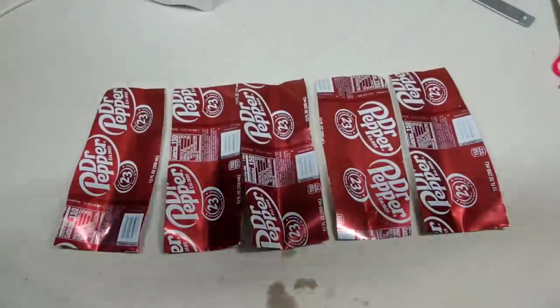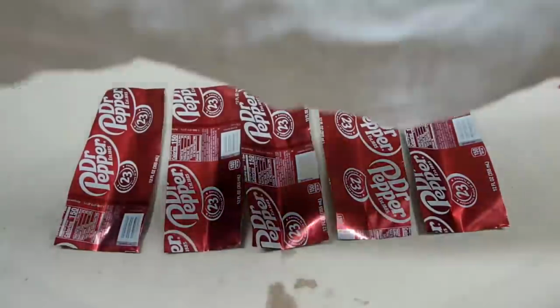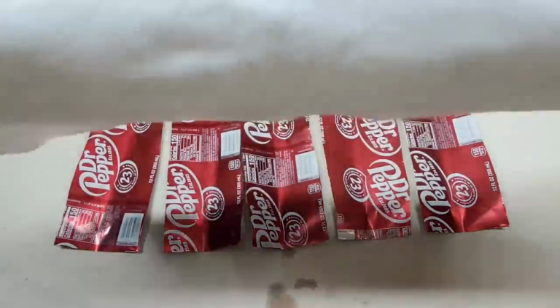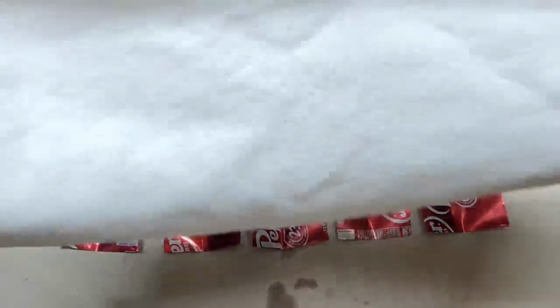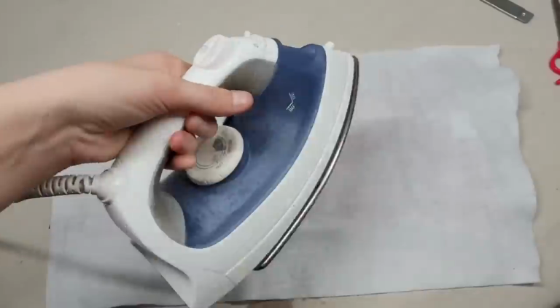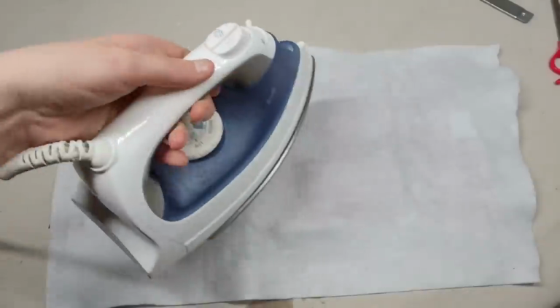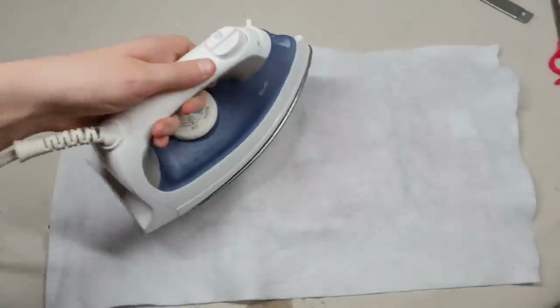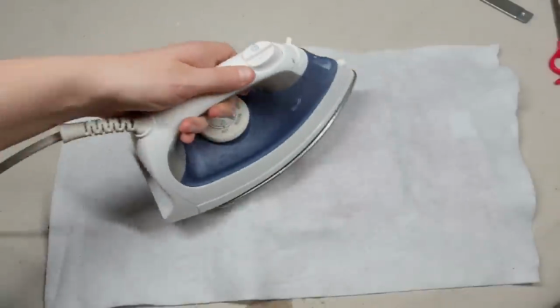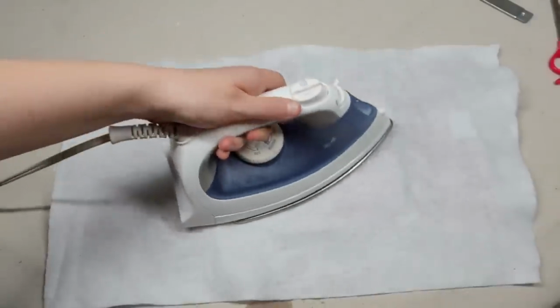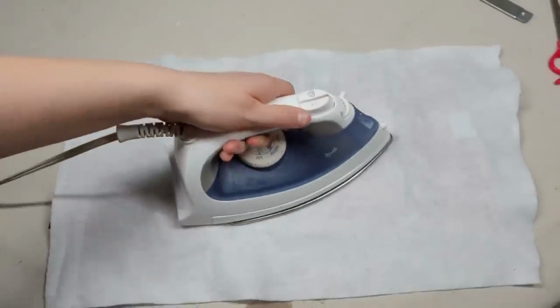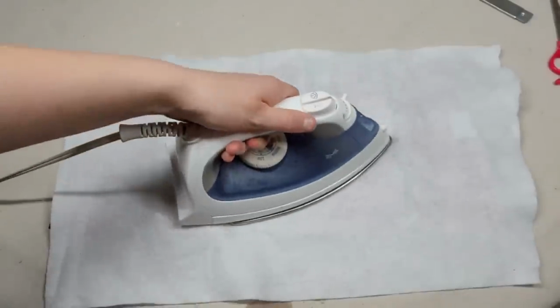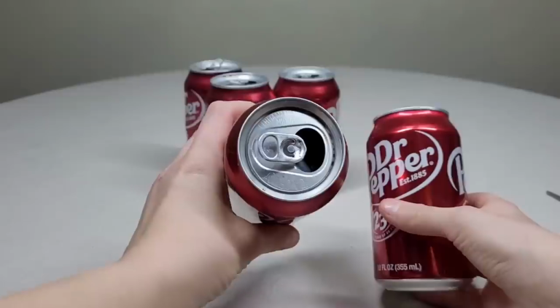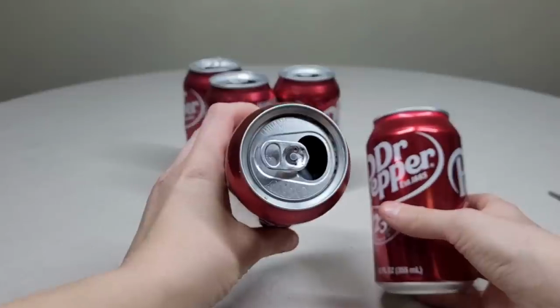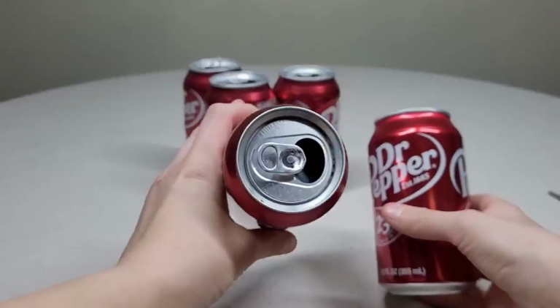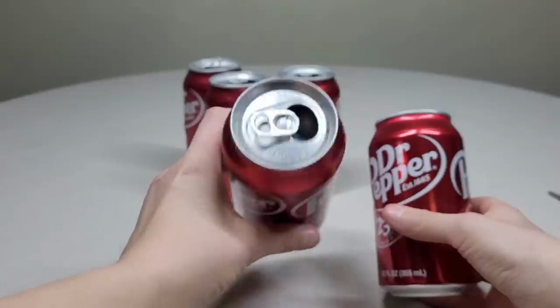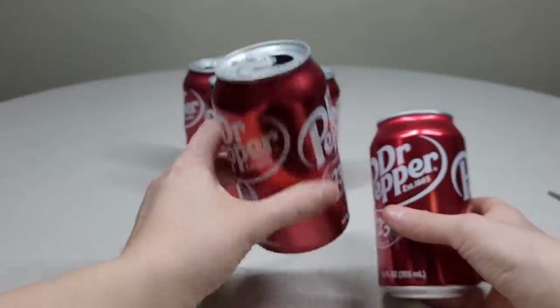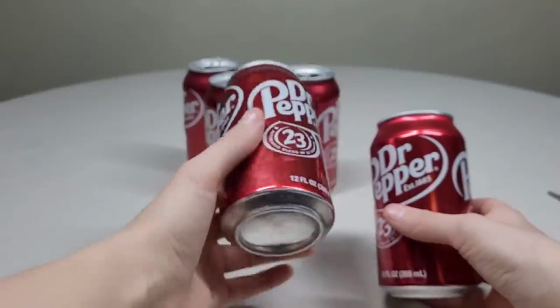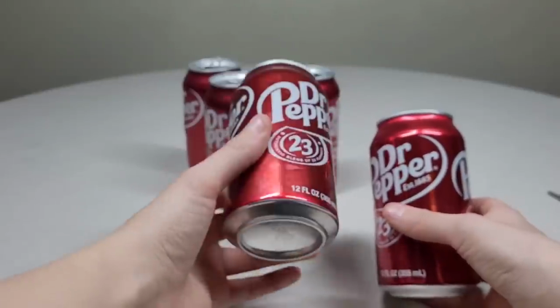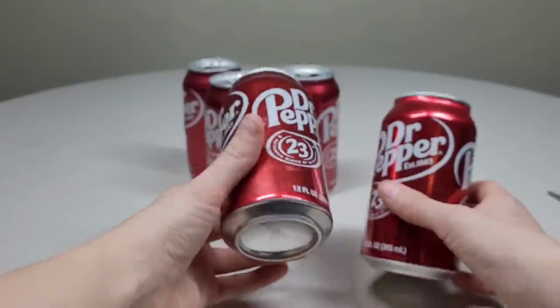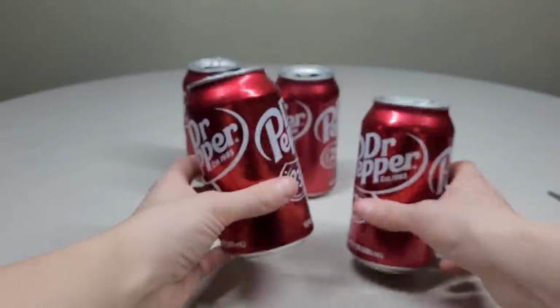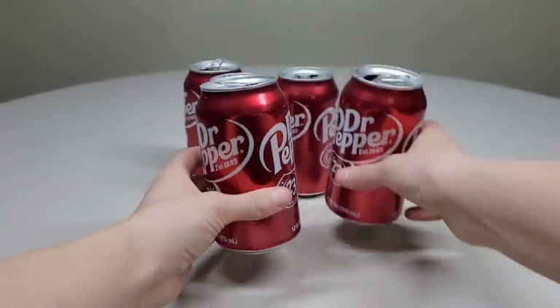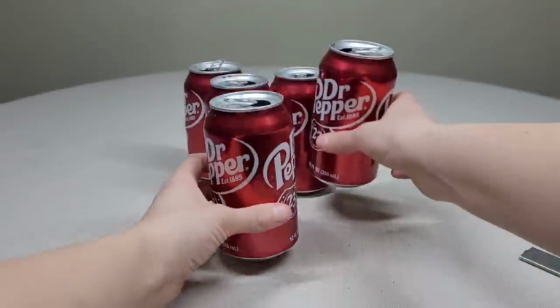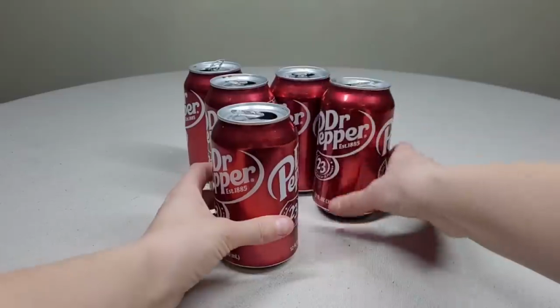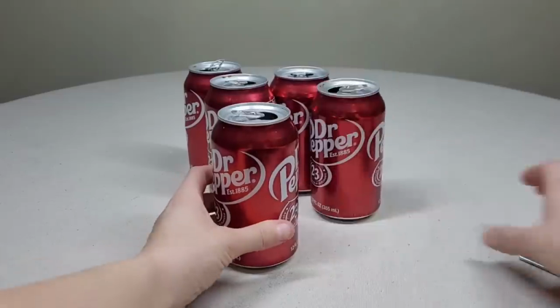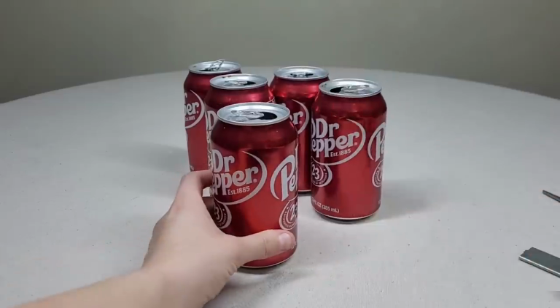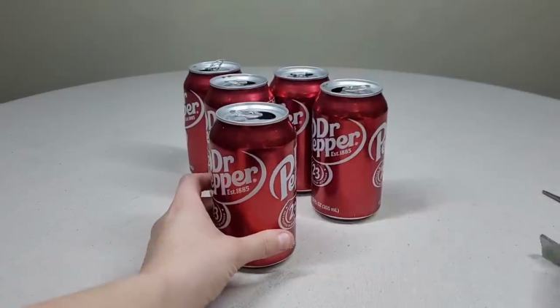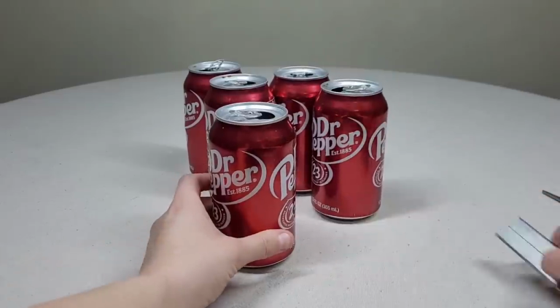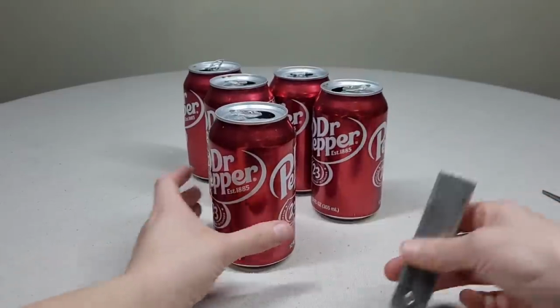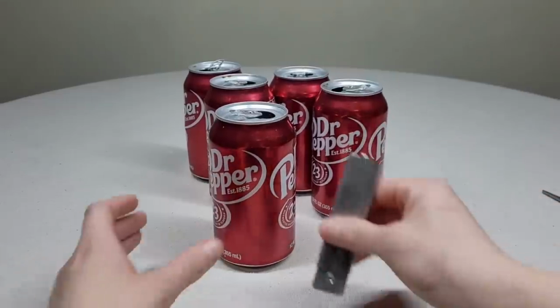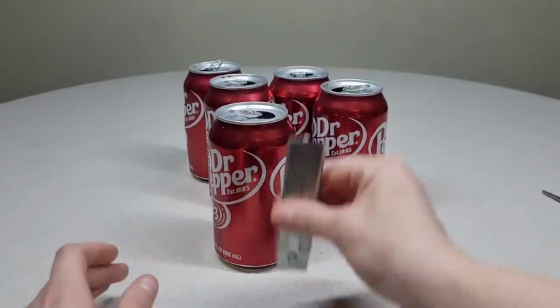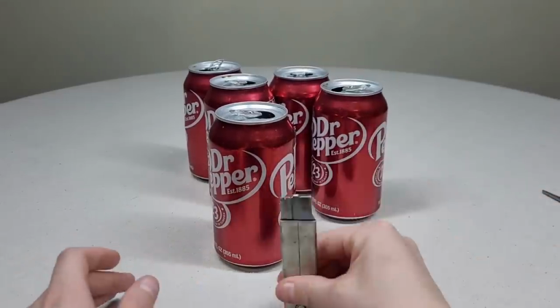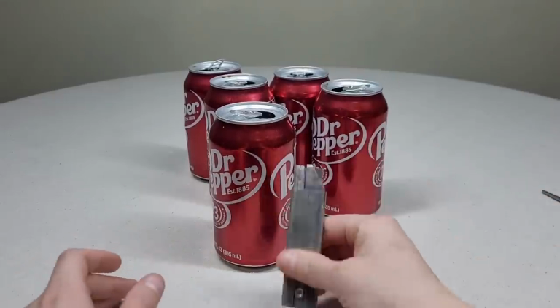You're going to need five soda cans. Make sure they are rinsed out pretty well and dry on the inside.